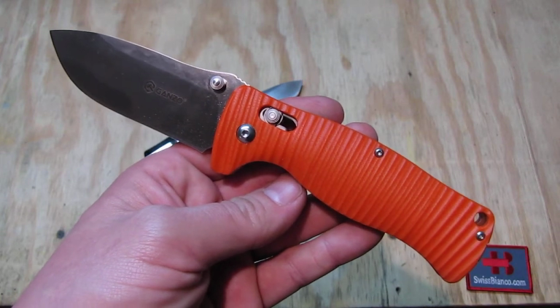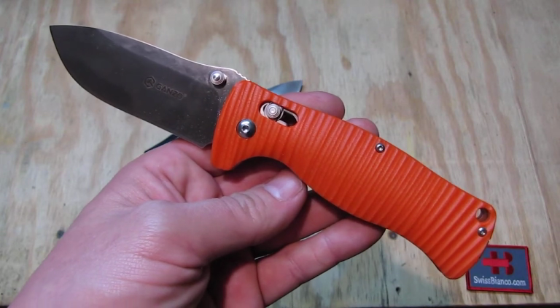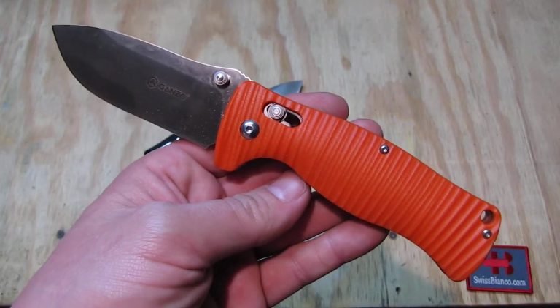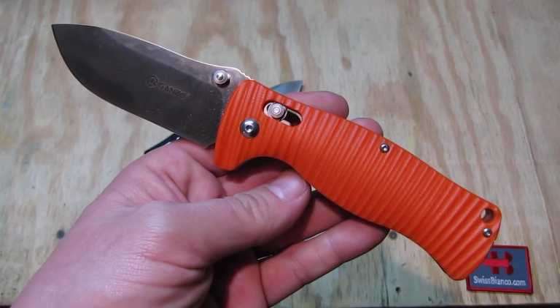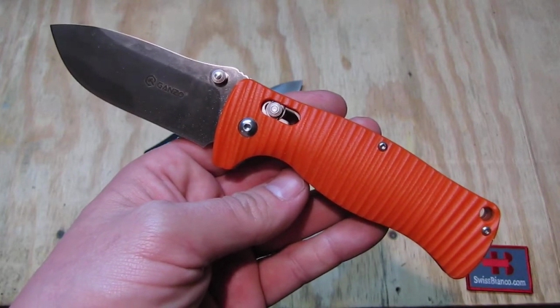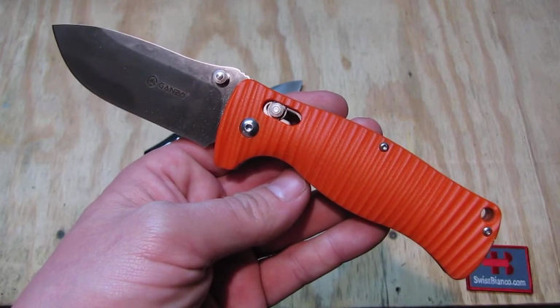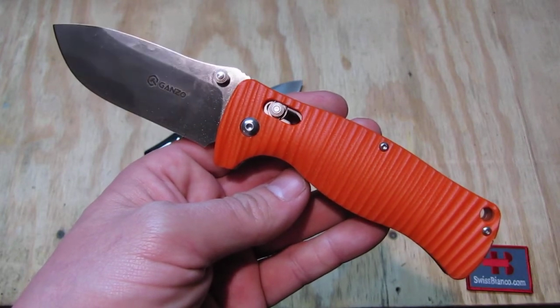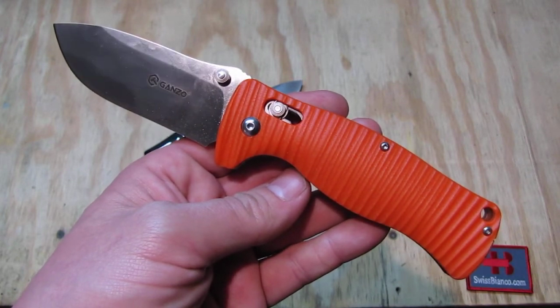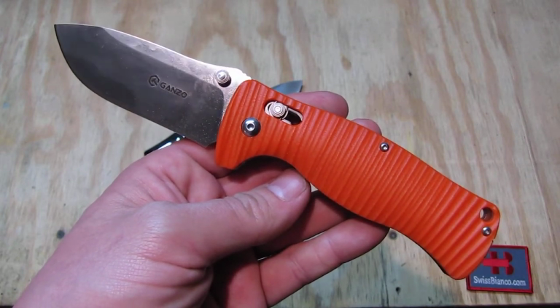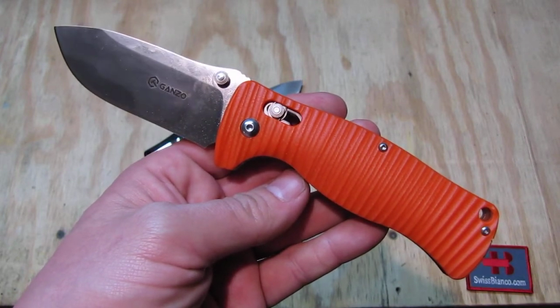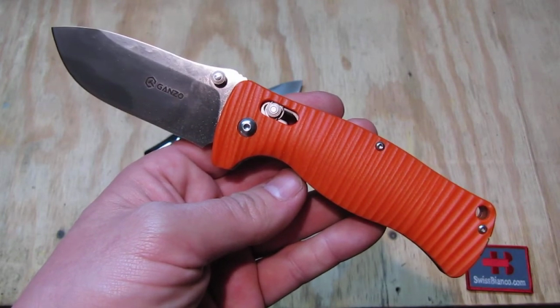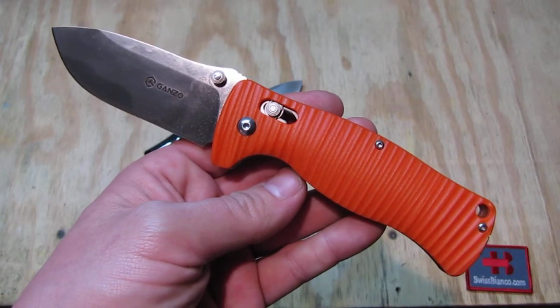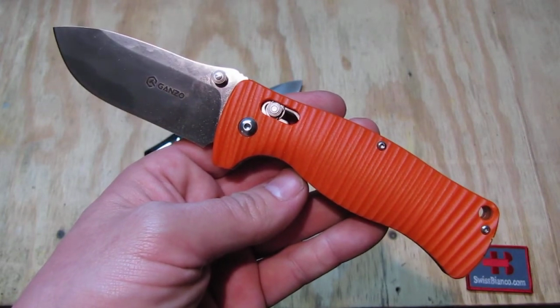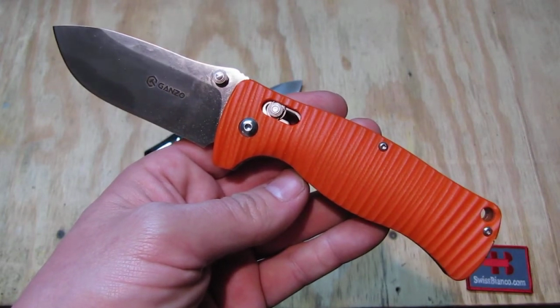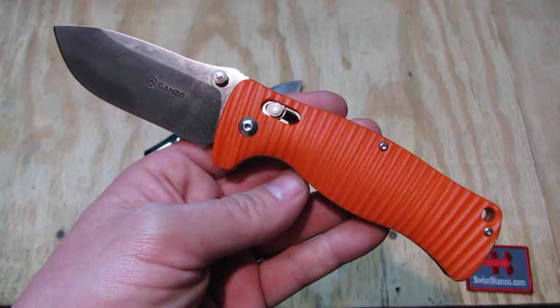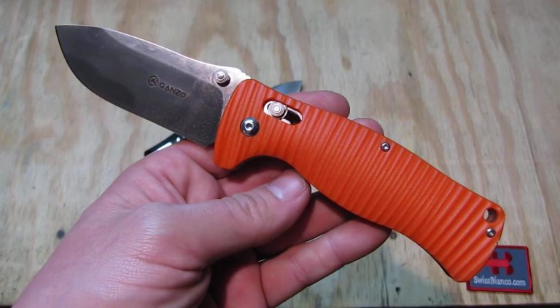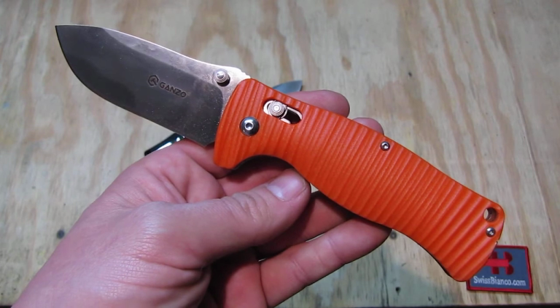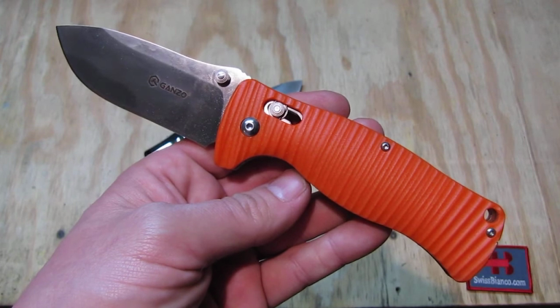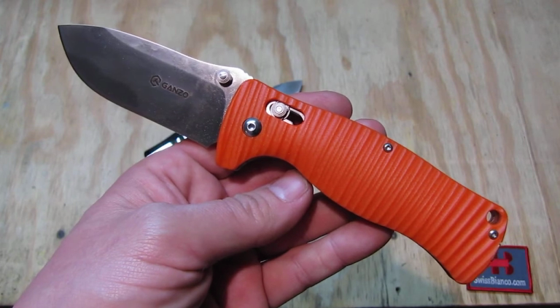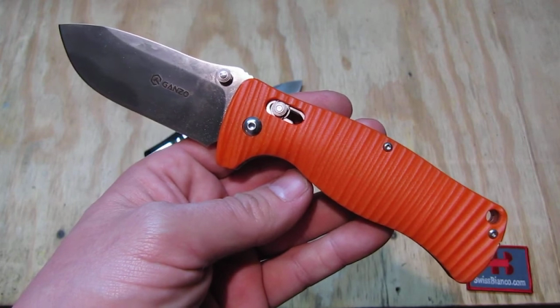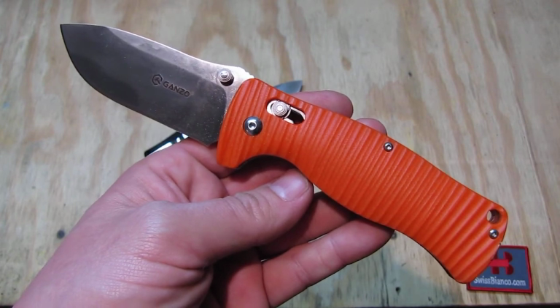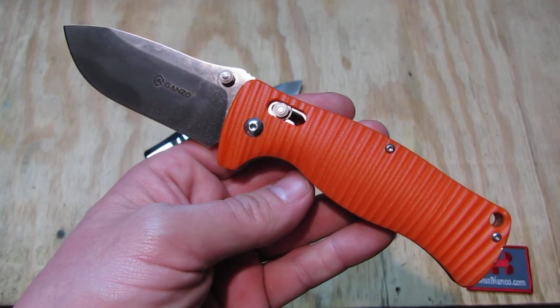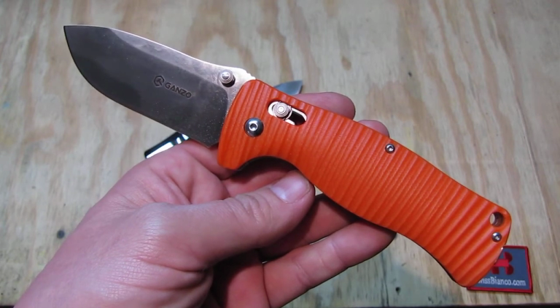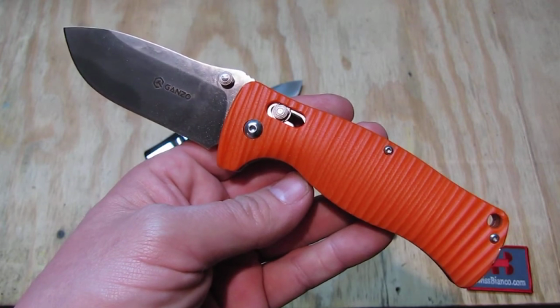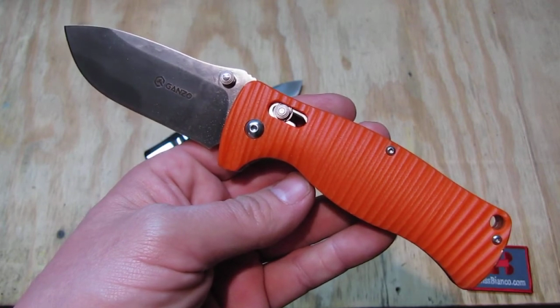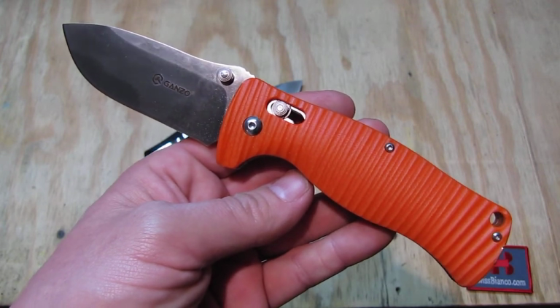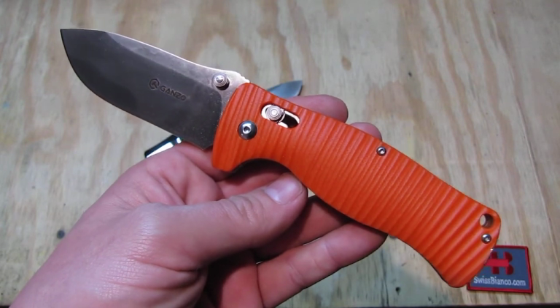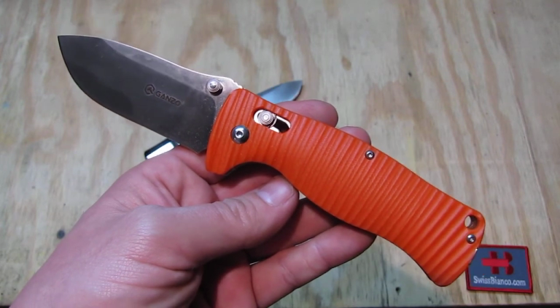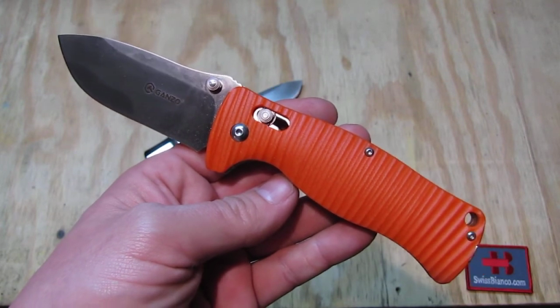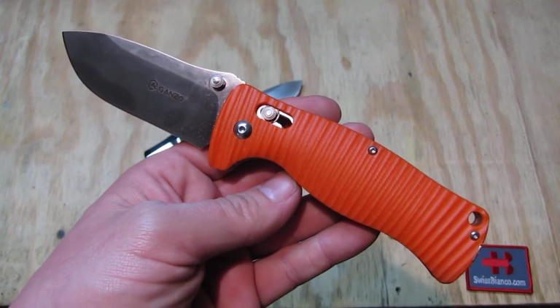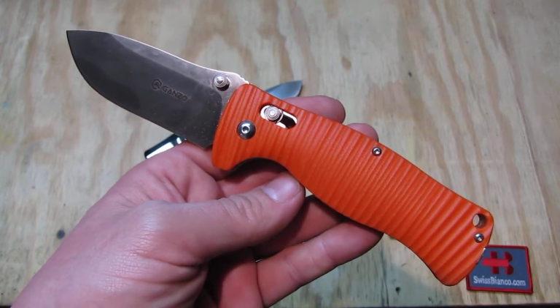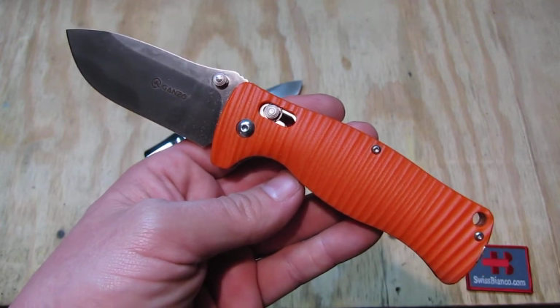Hello, my name is Swiss Bianco. In this video I will talk about the Gonzo 720. This is an update video.